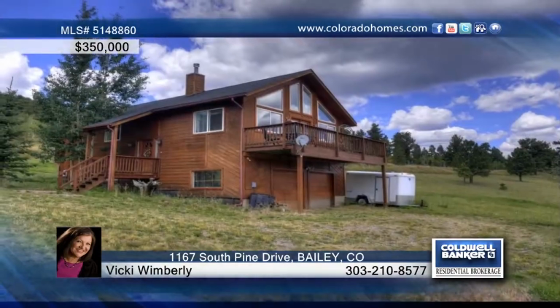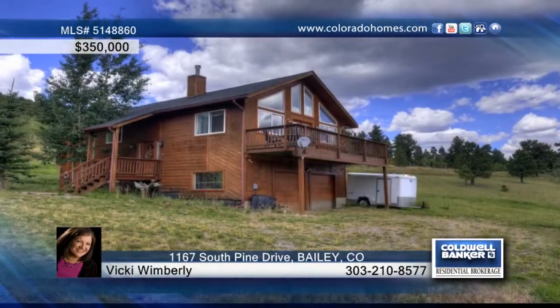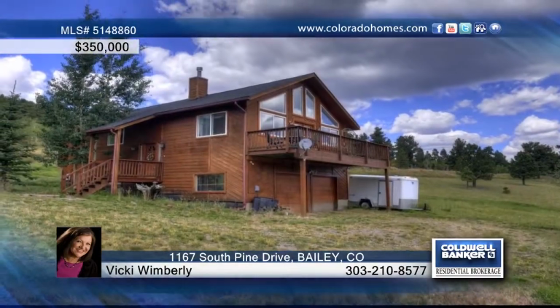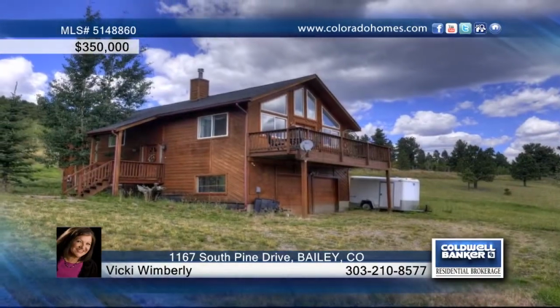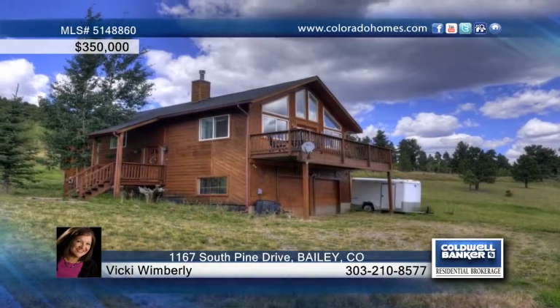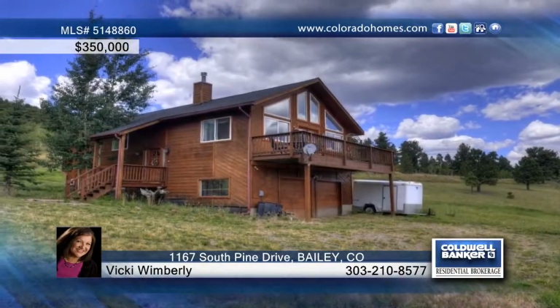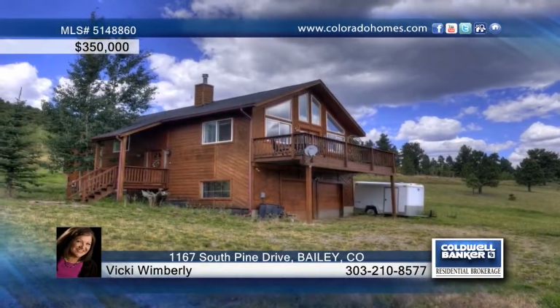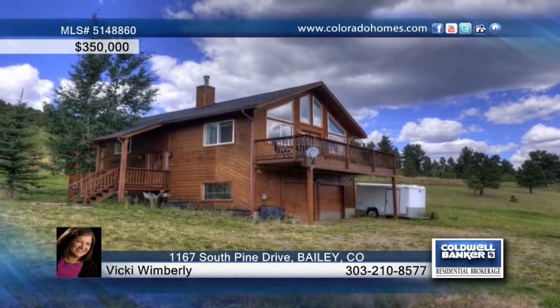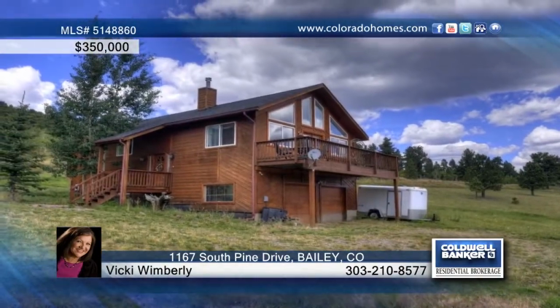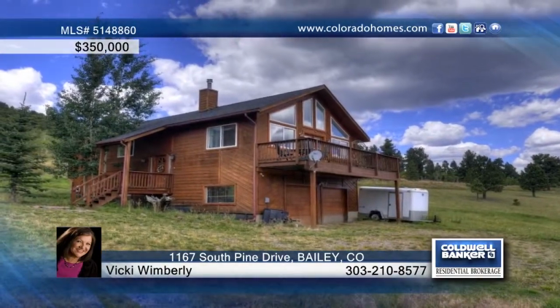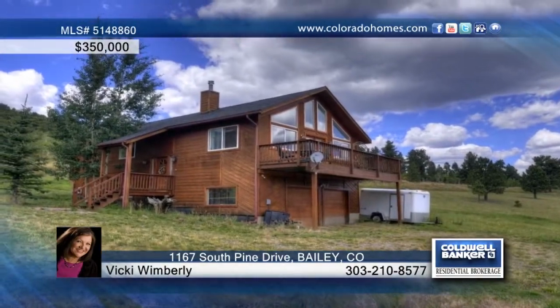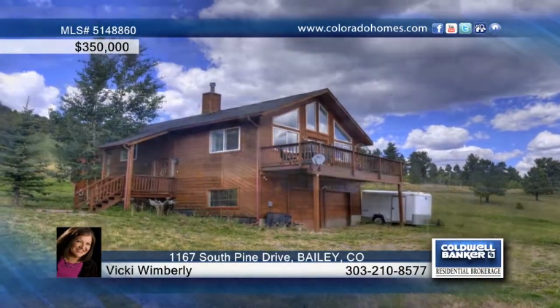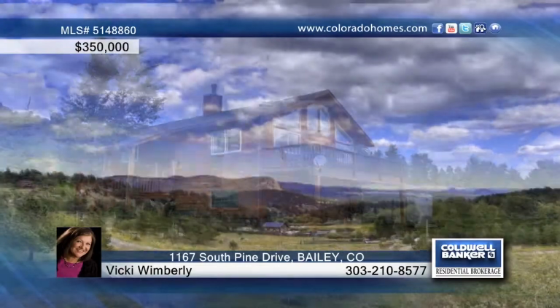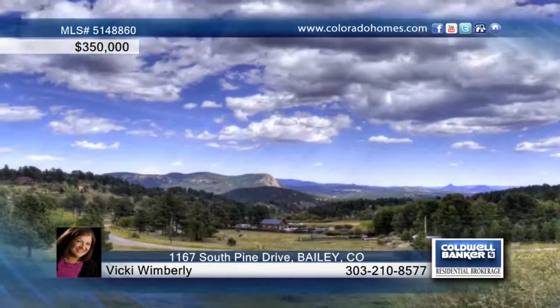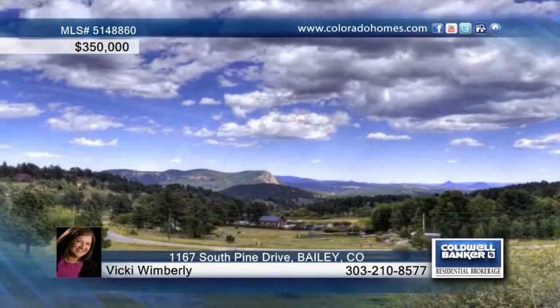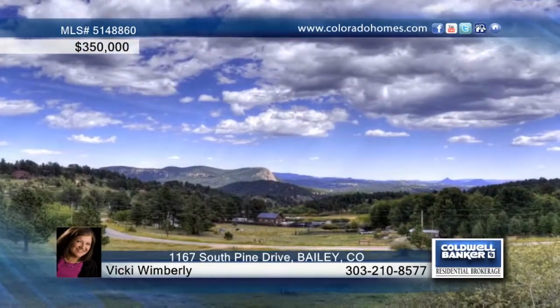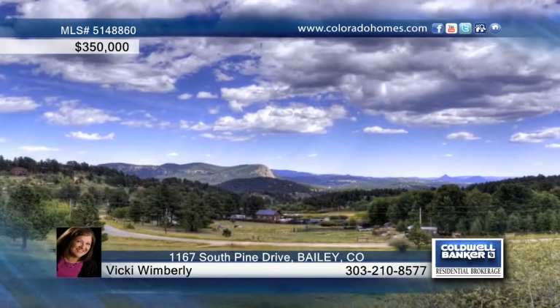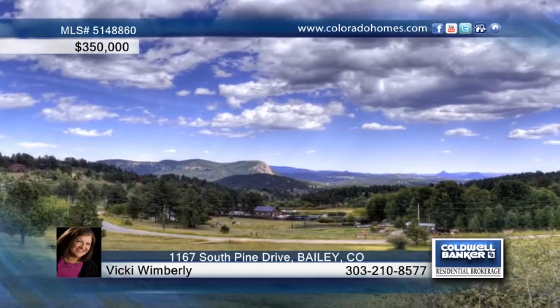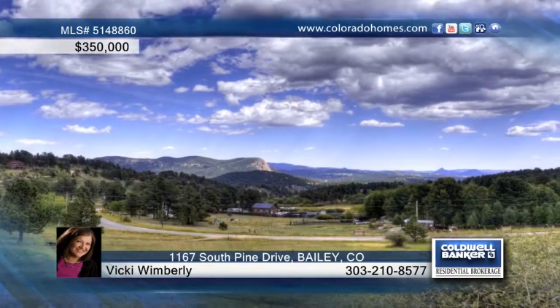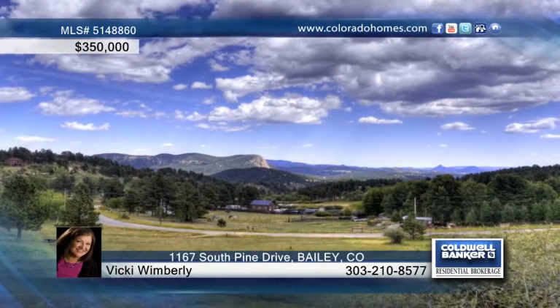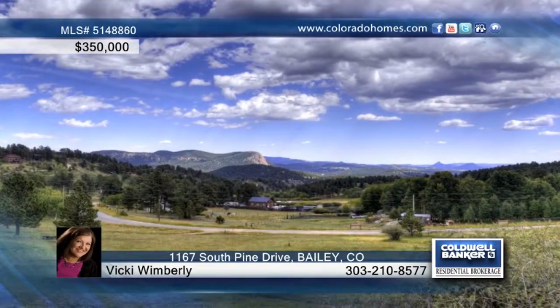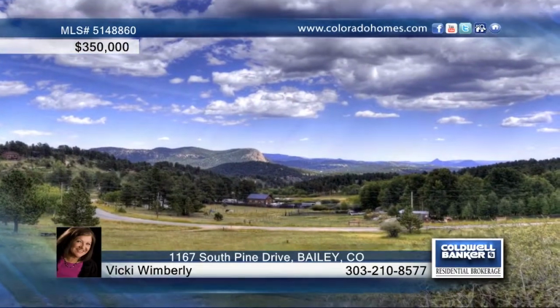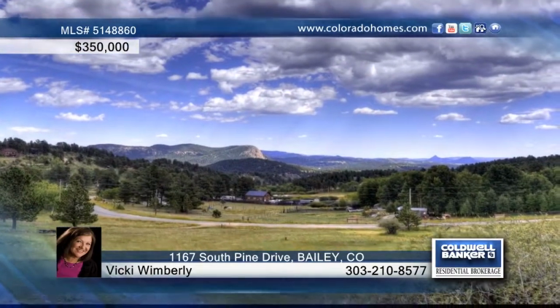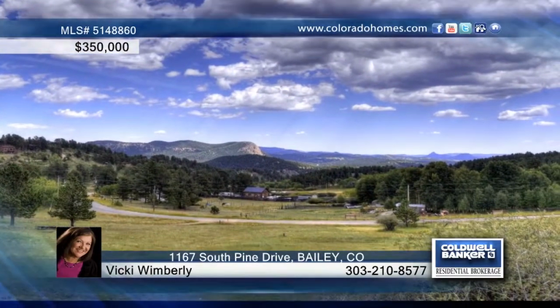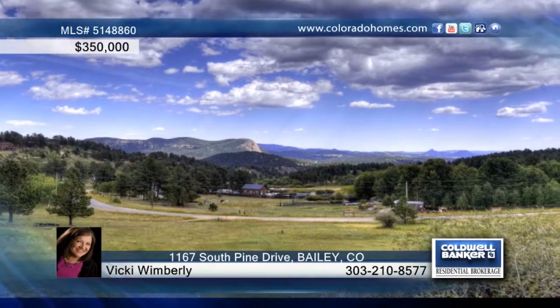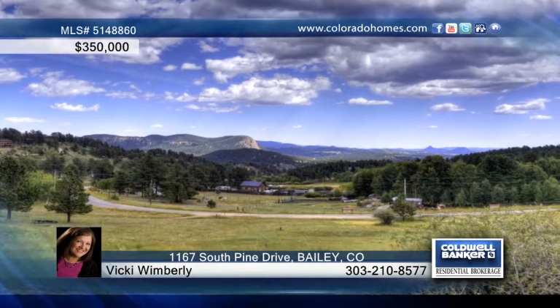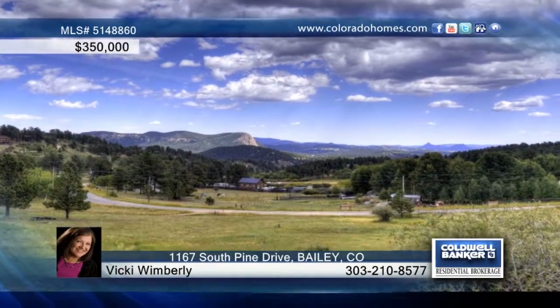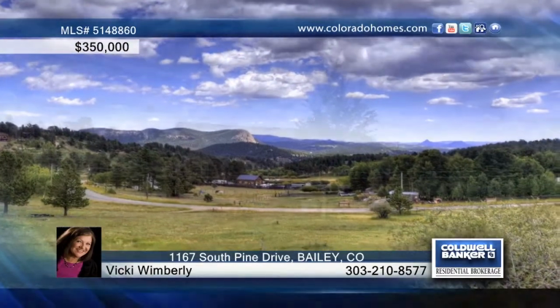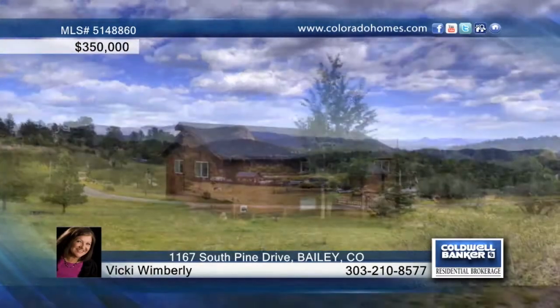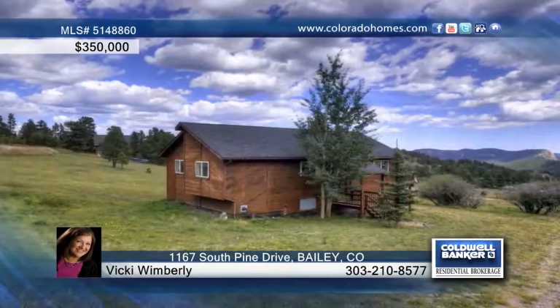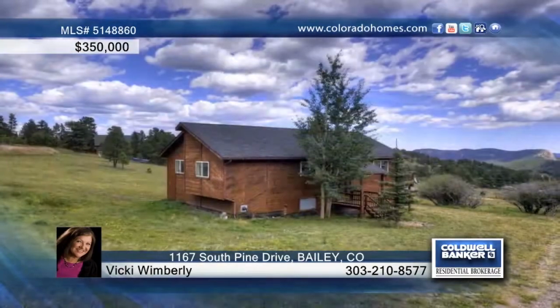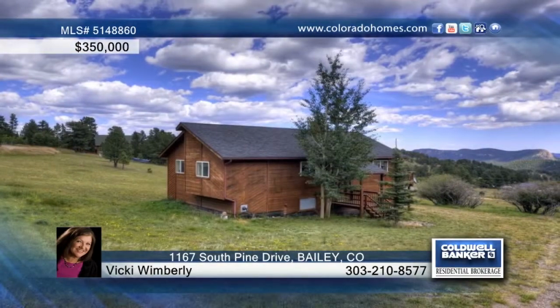The lower level has a large rec room, bonus room, and a full bath. Vicki Wimberly says don't miss out on this one.